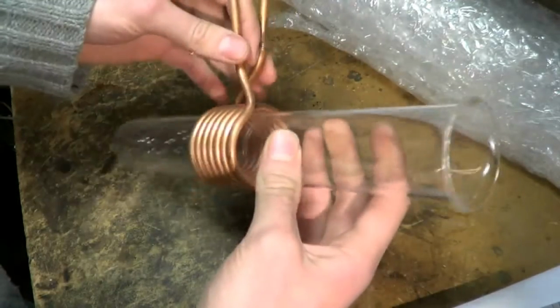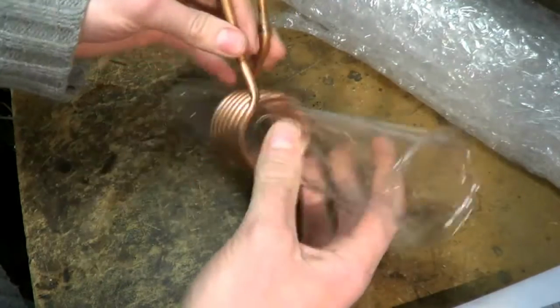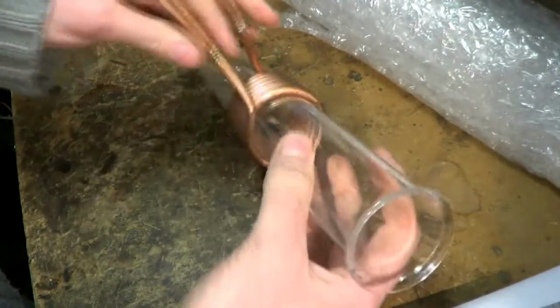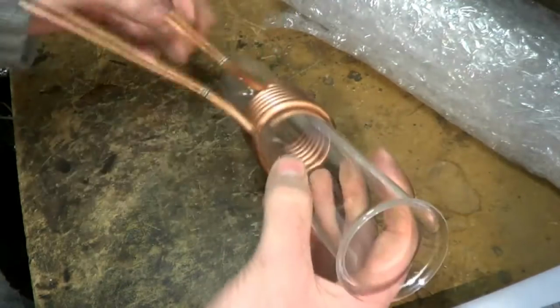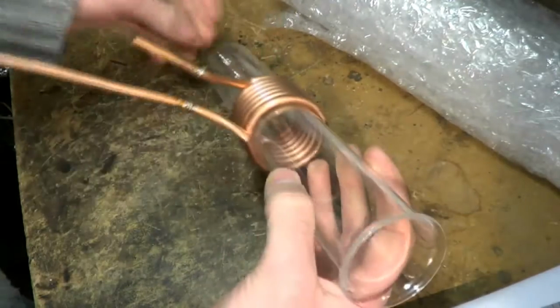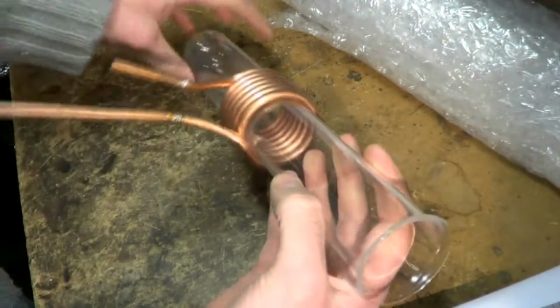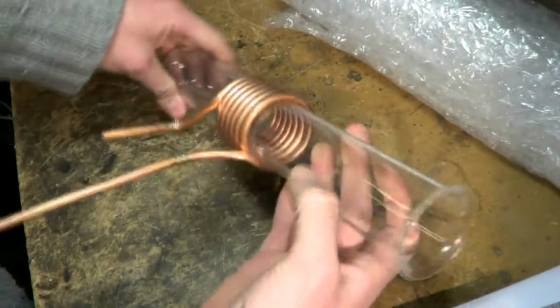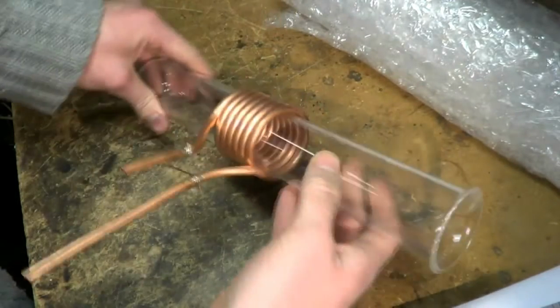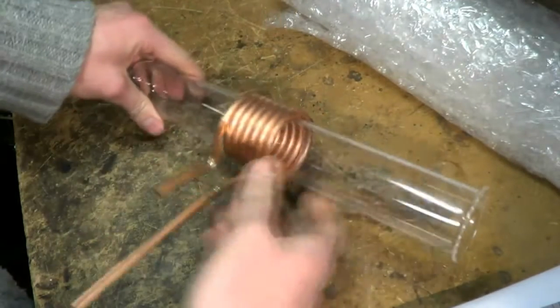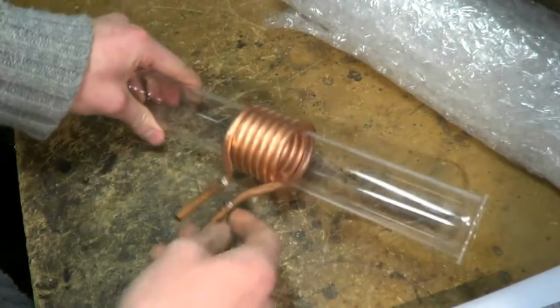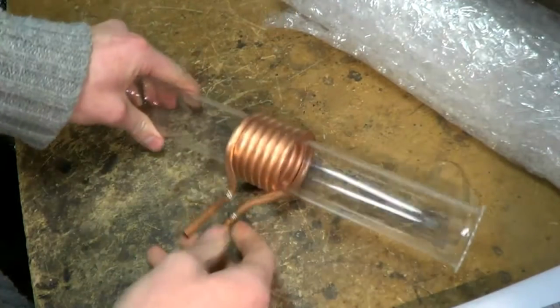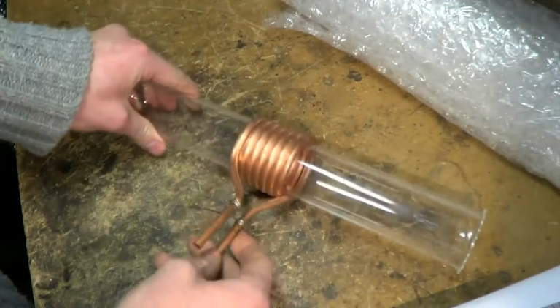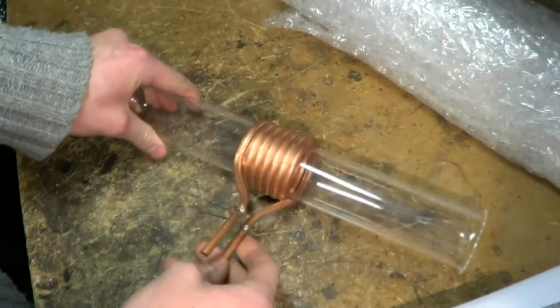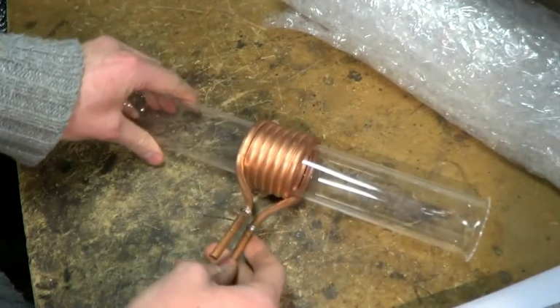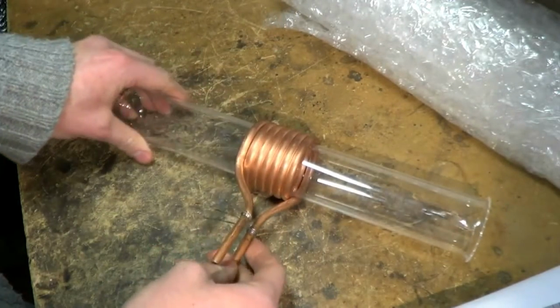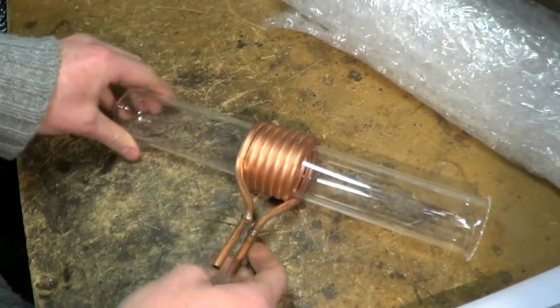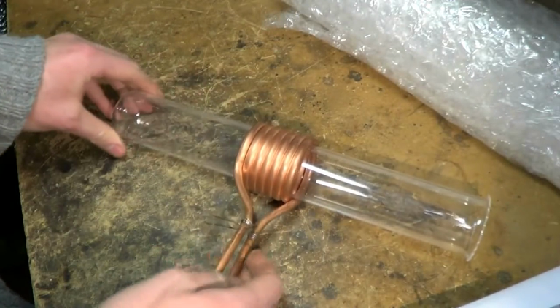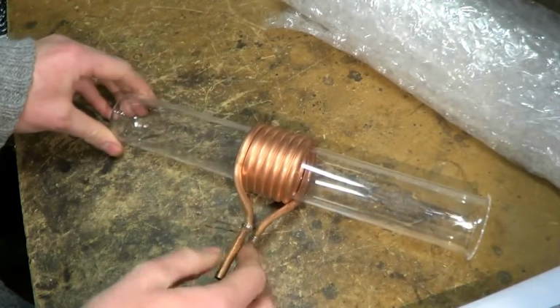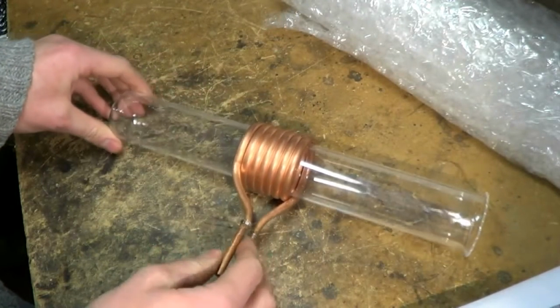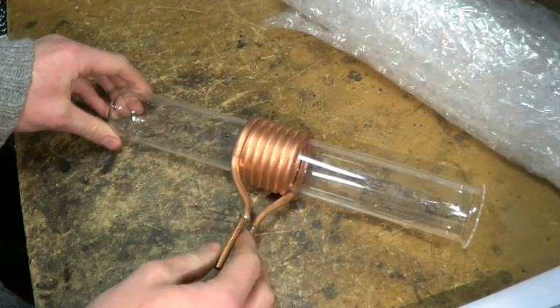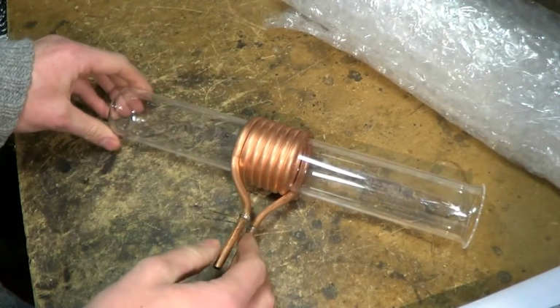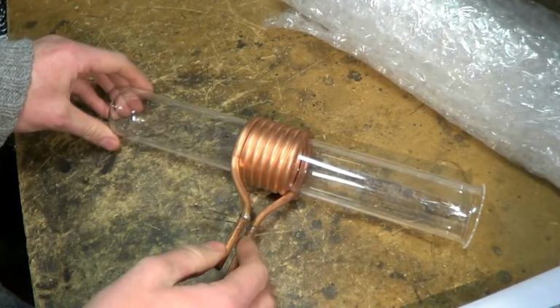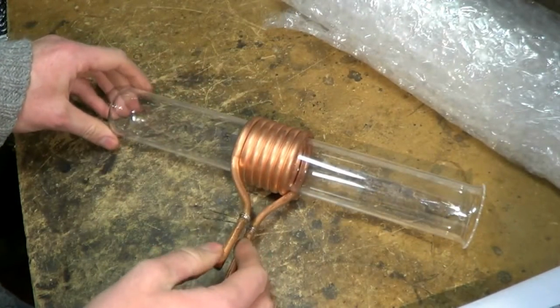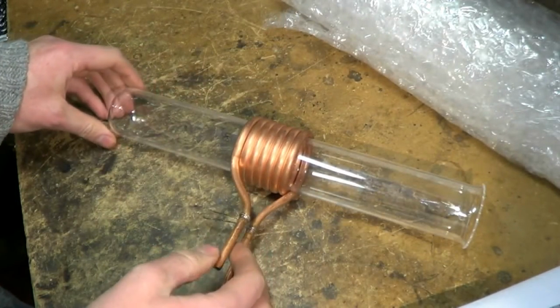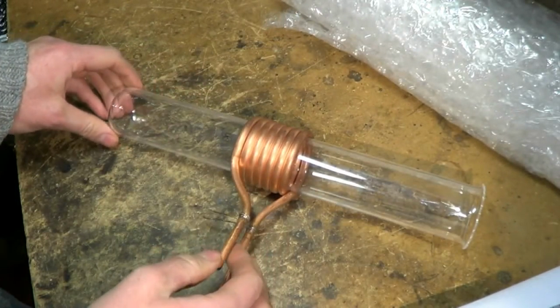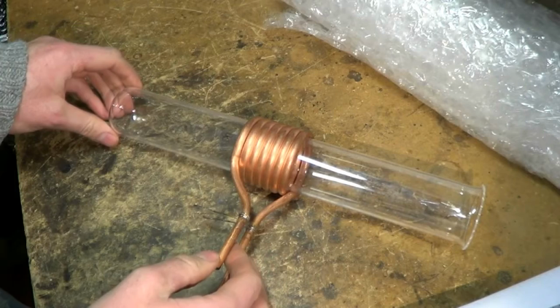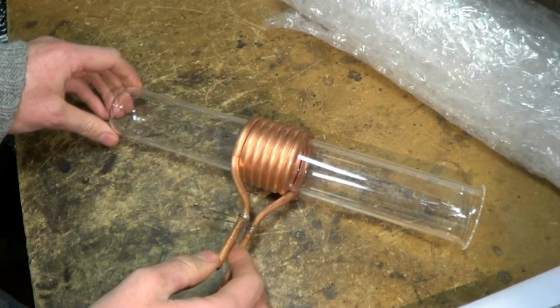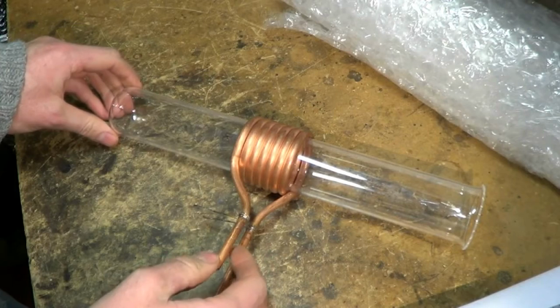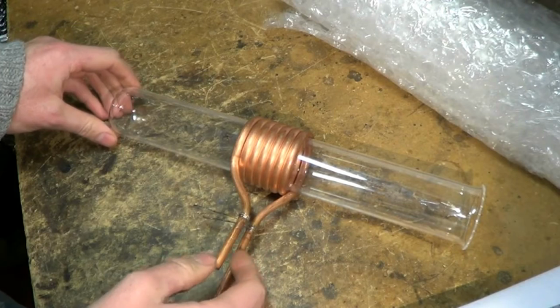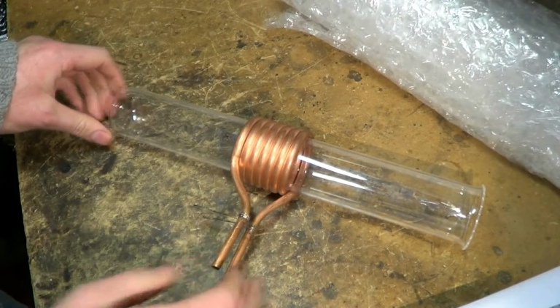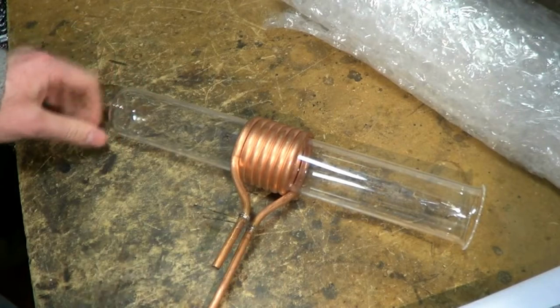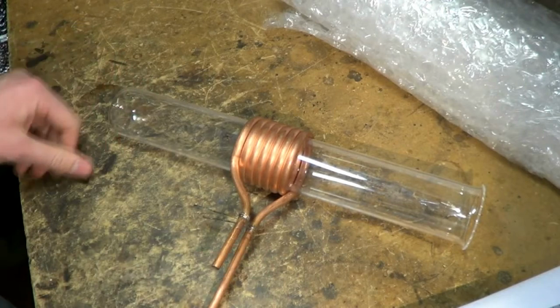Okay, I hope you found that interesting. Good source for quartz tubing. Thanks for watching.